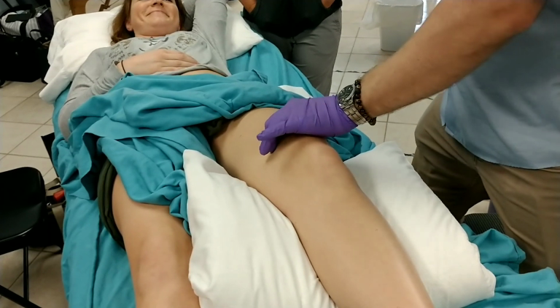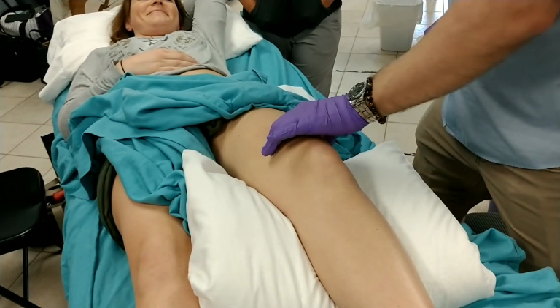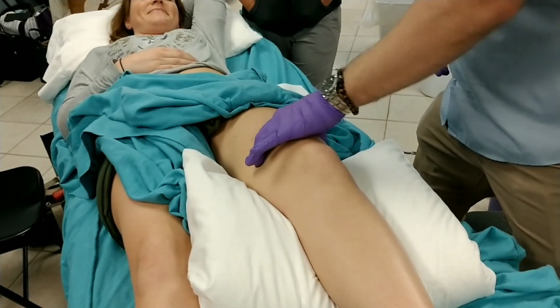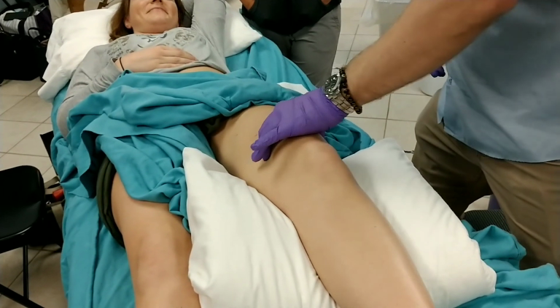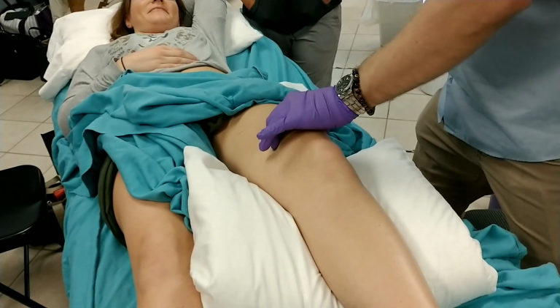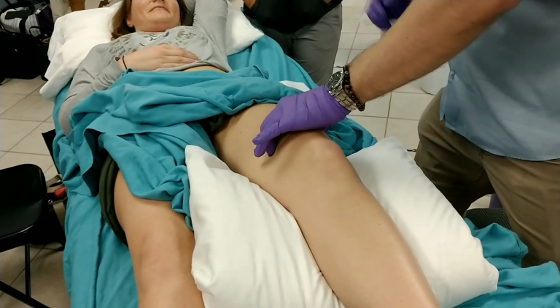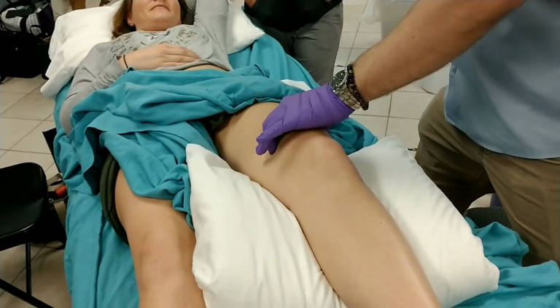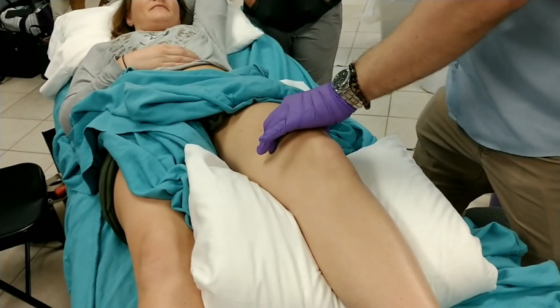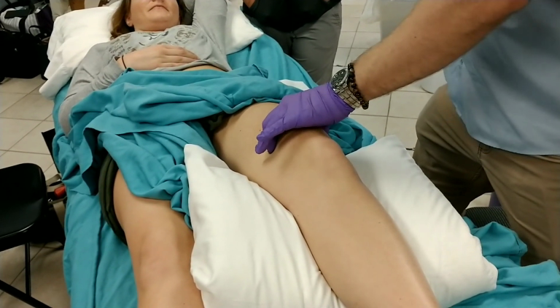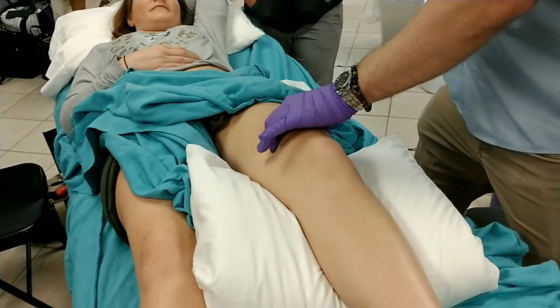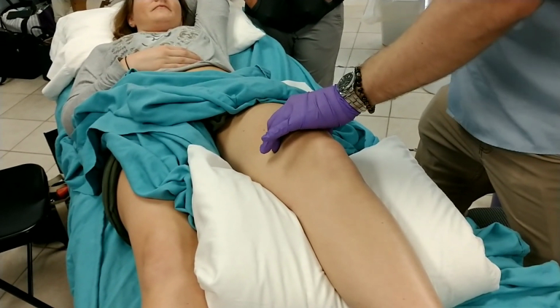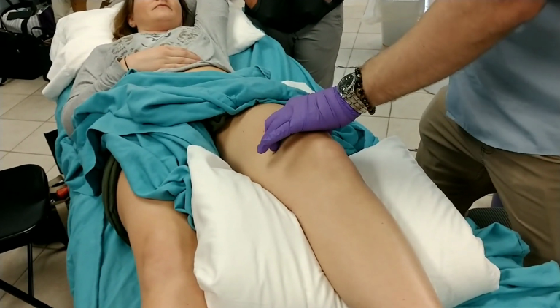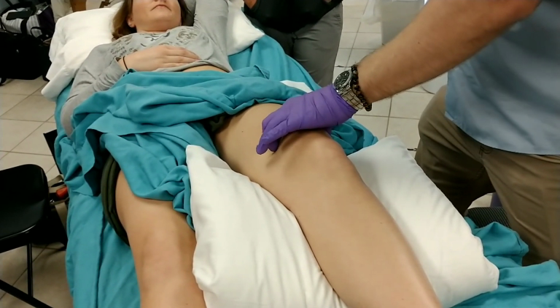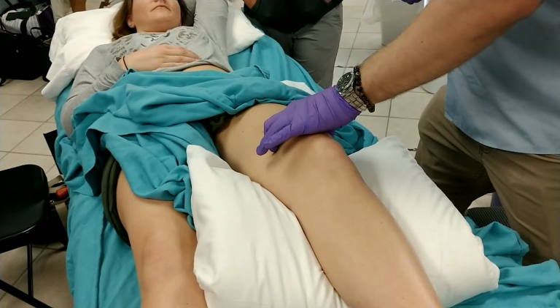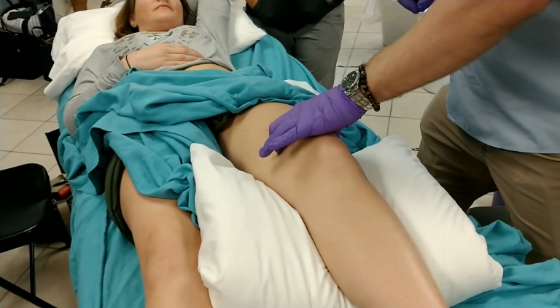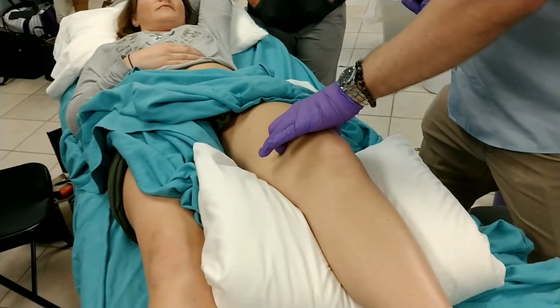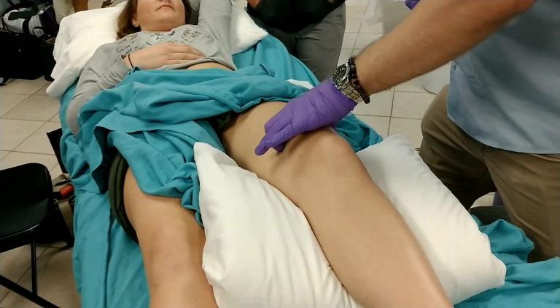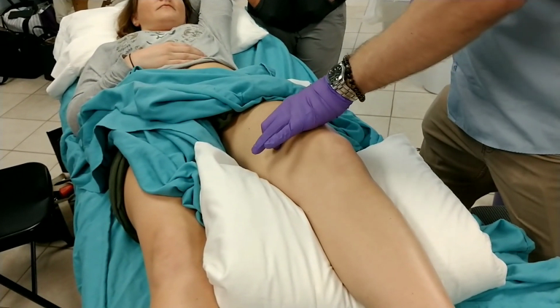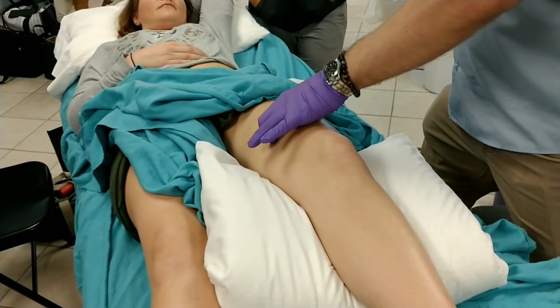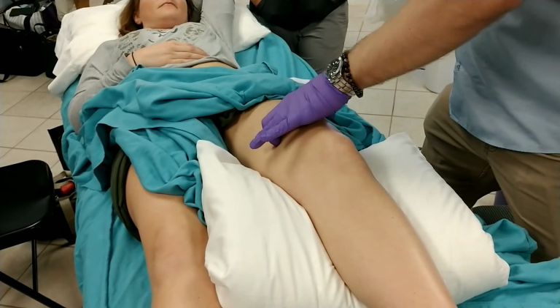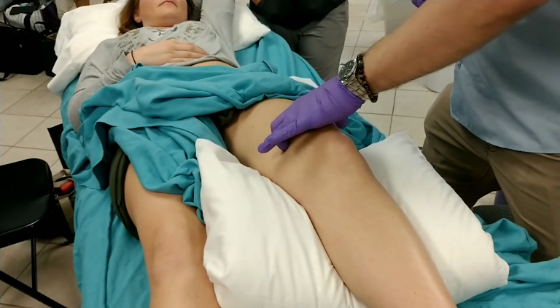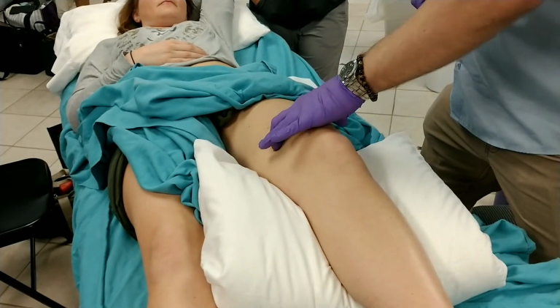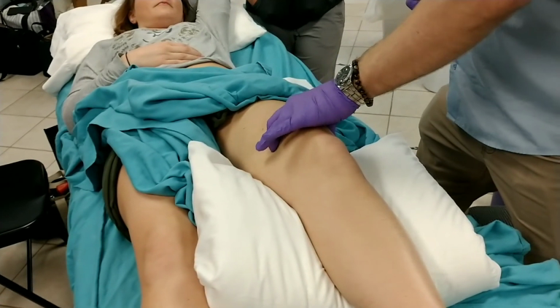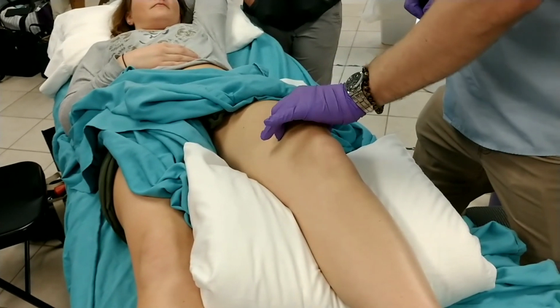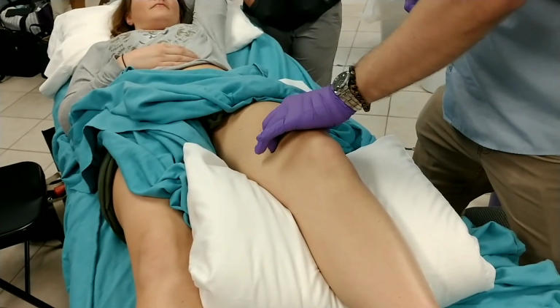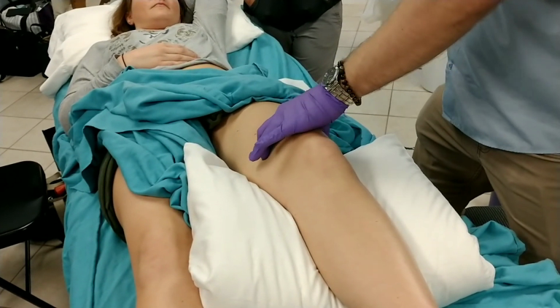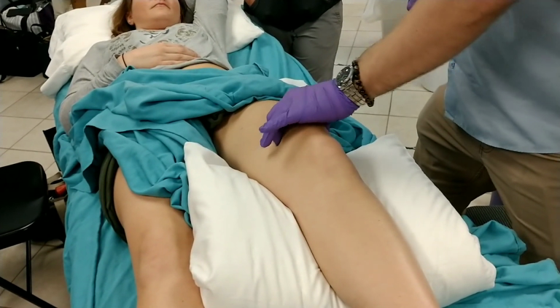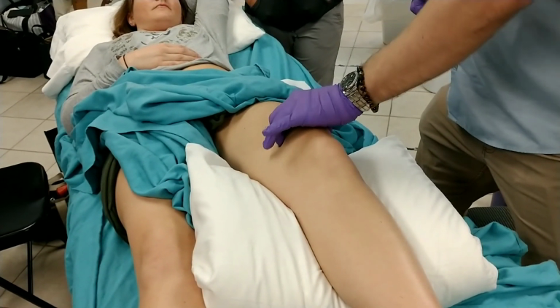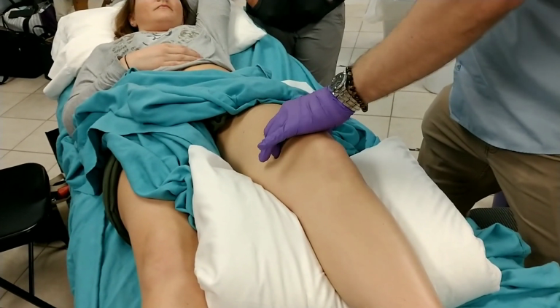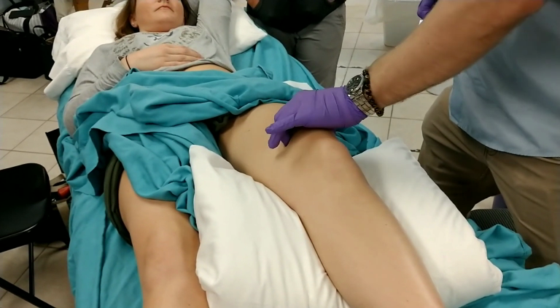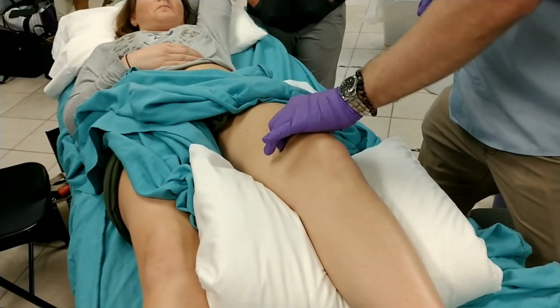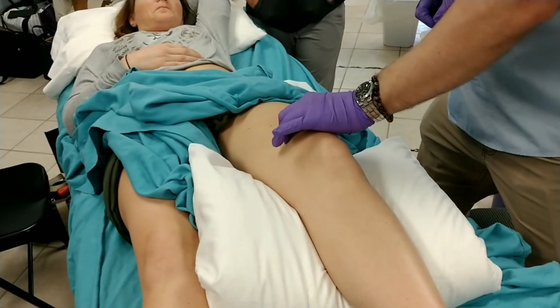We can find an area where there's sort of that tight band, and then if you press along that tight band, we can find the localized area of tenderness.